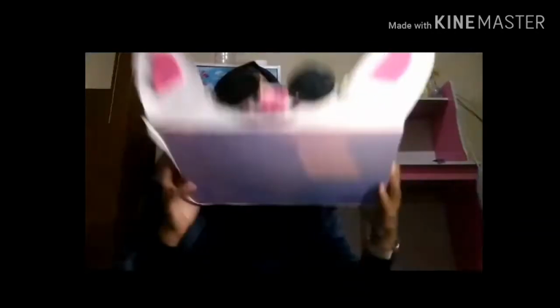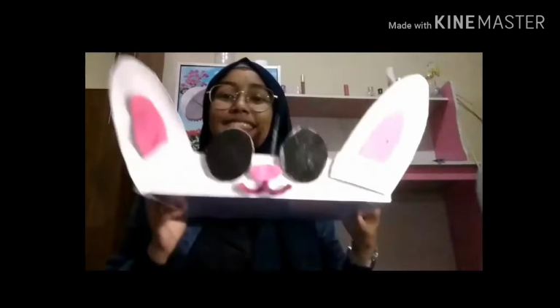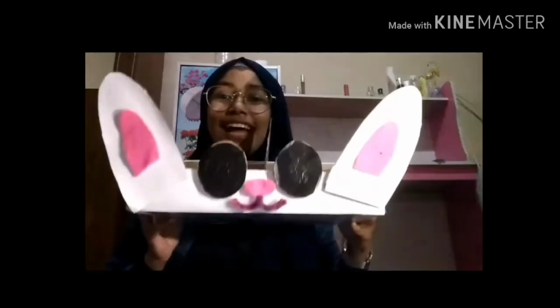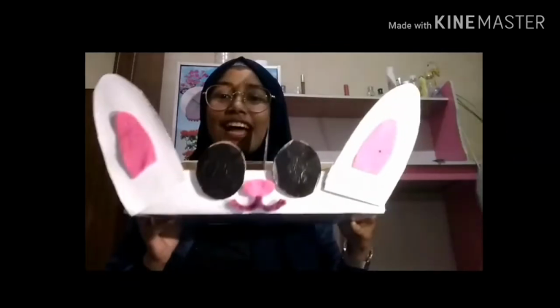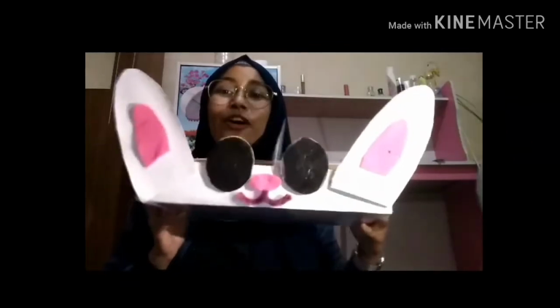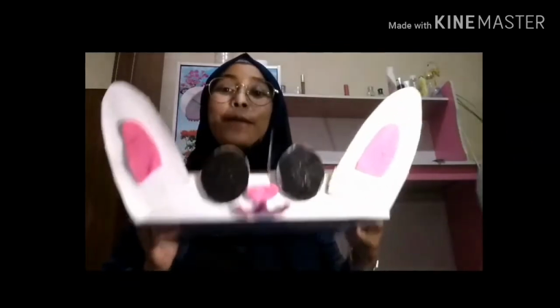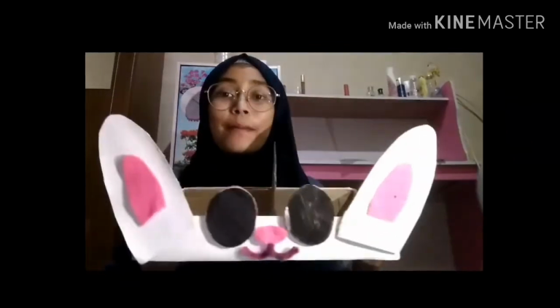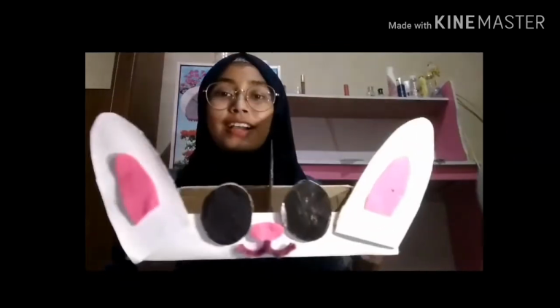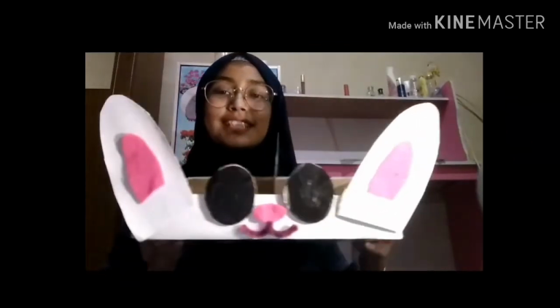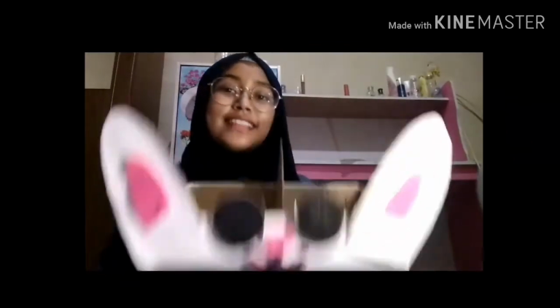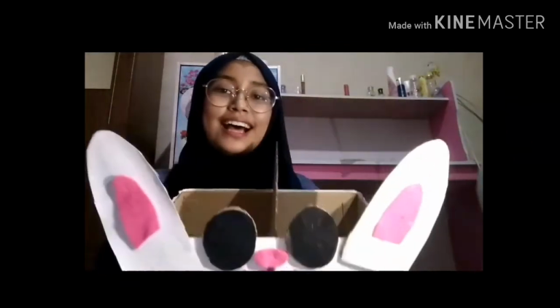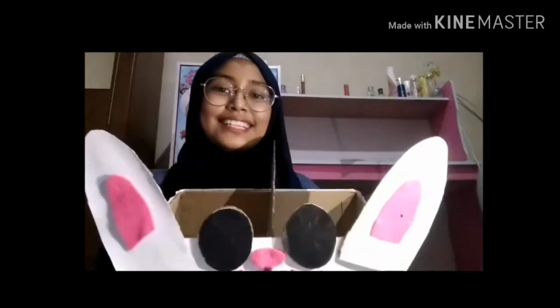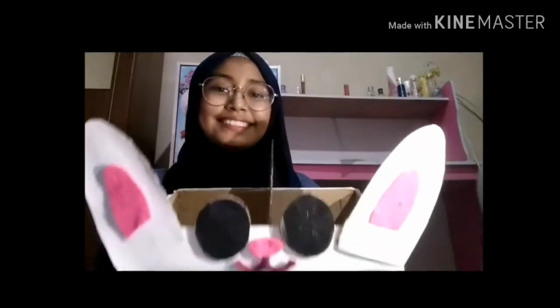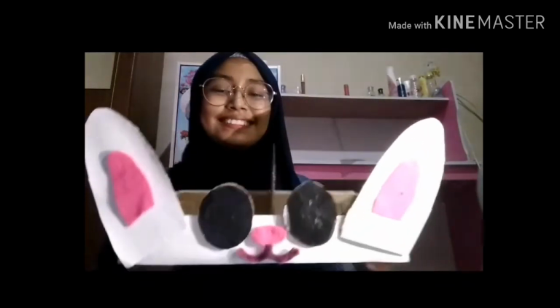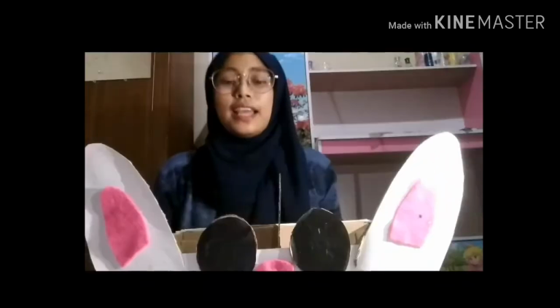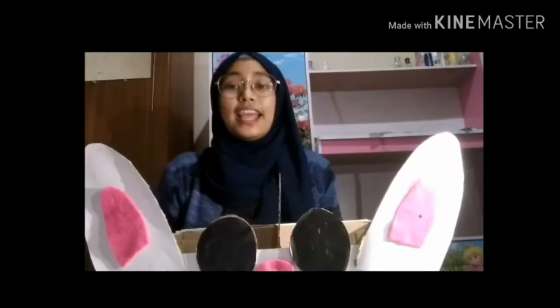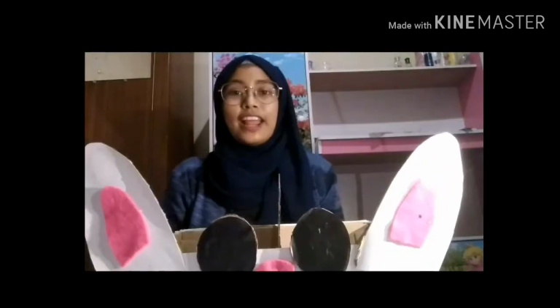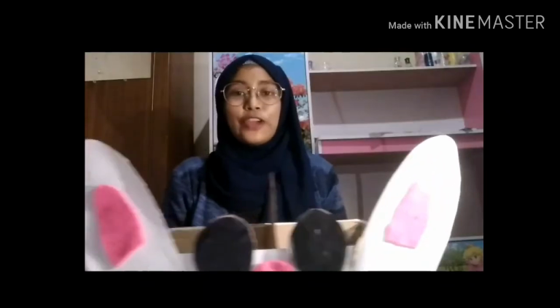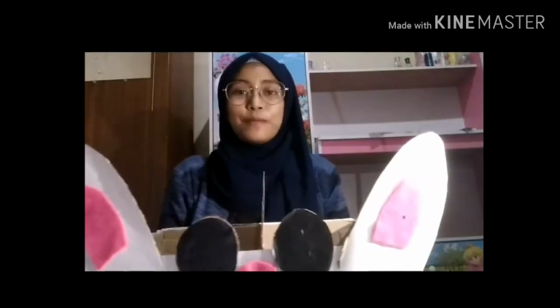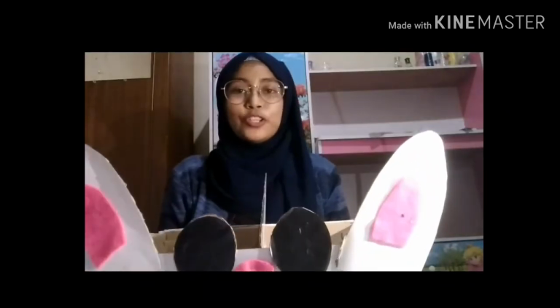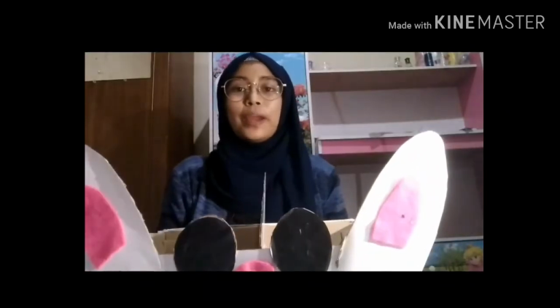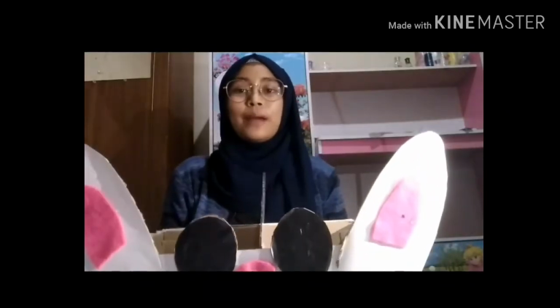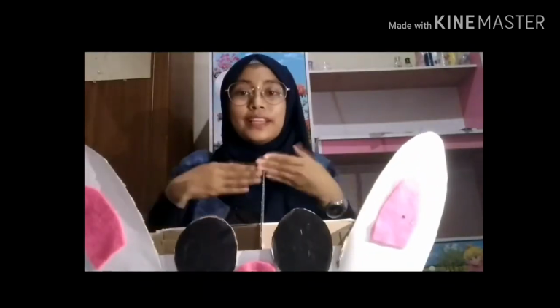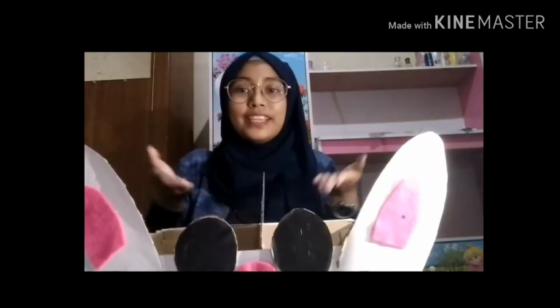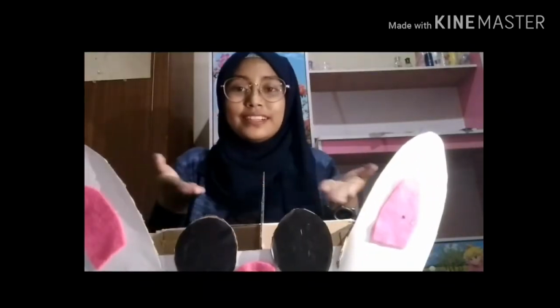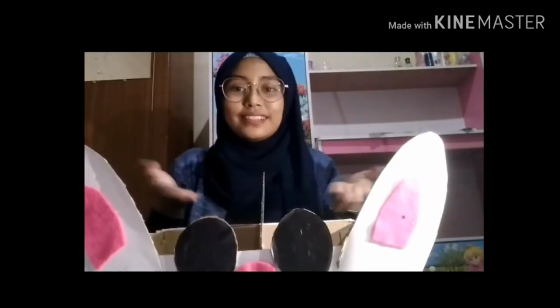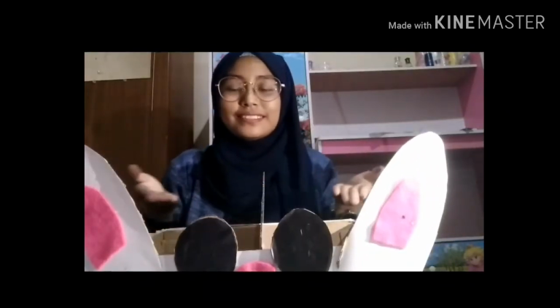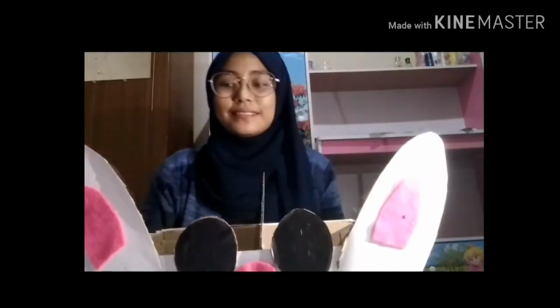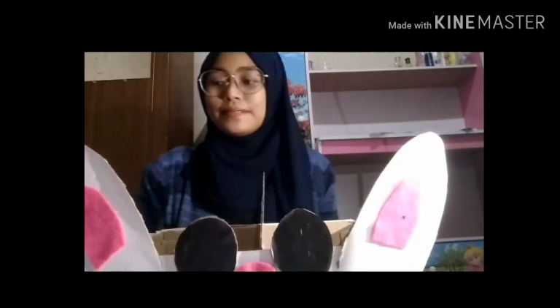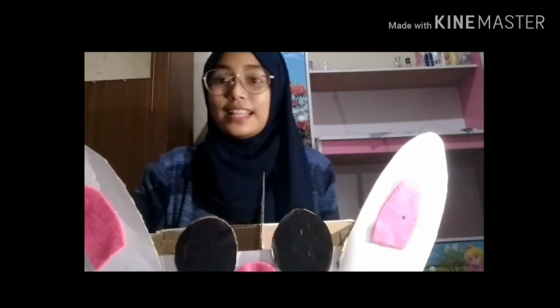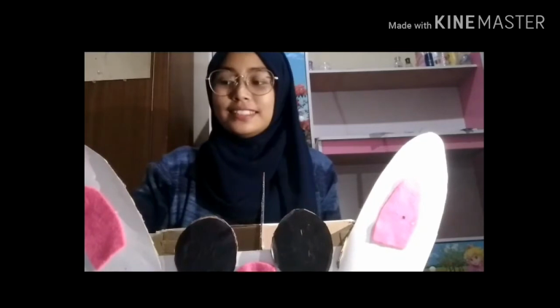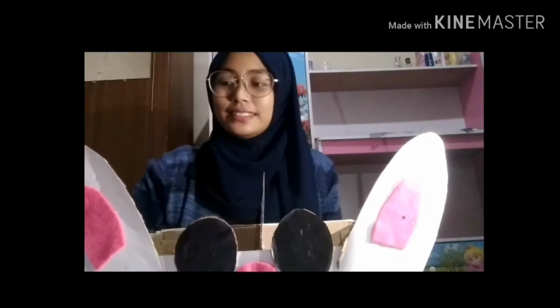Tada! Your makeup box is done! And then you can put your makeup in here like this.